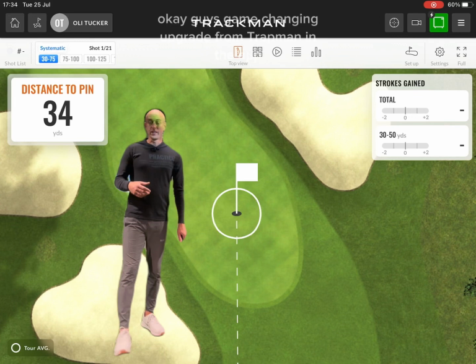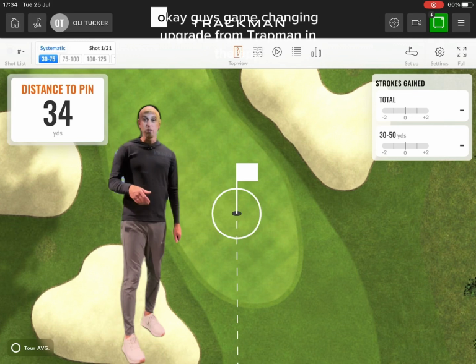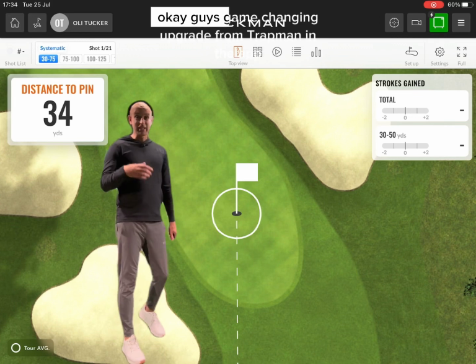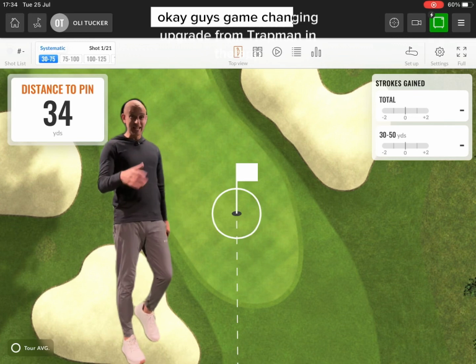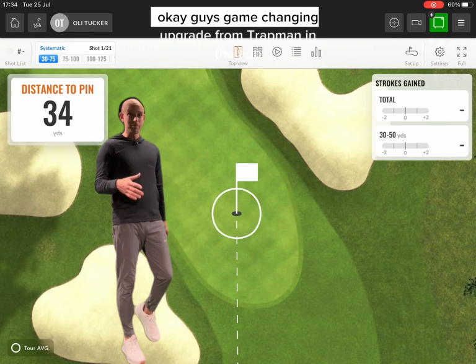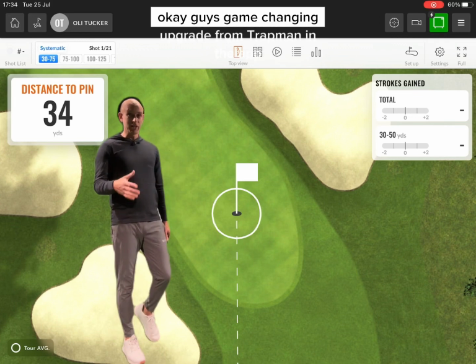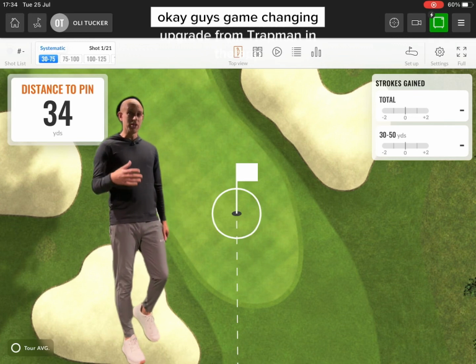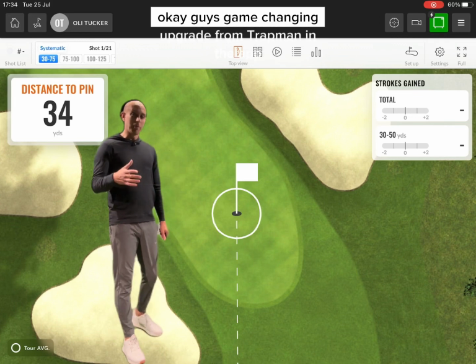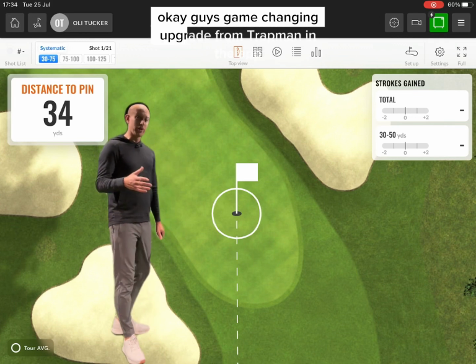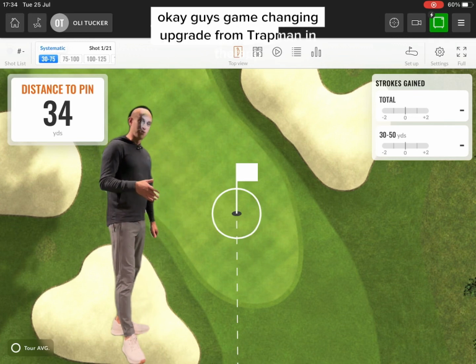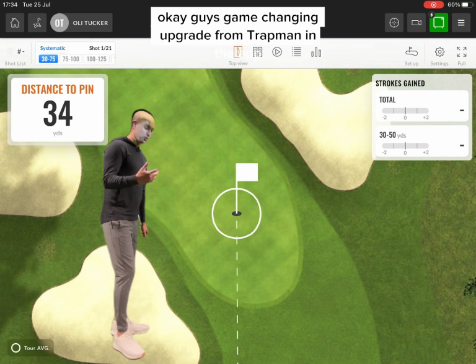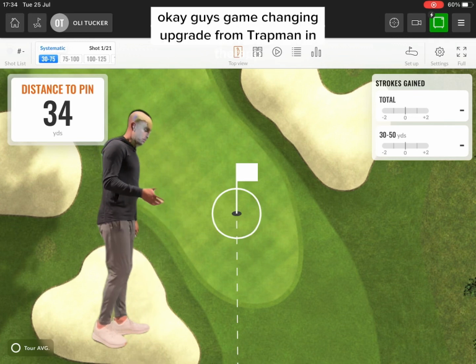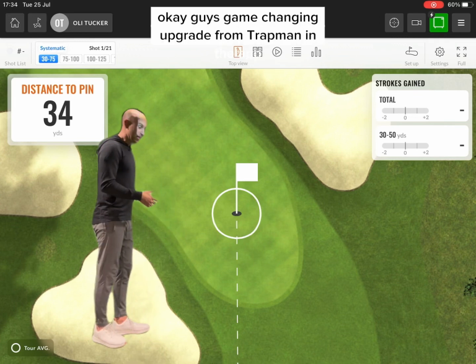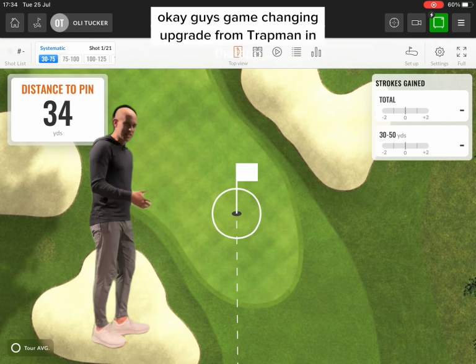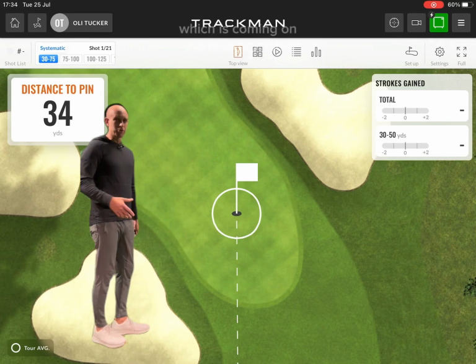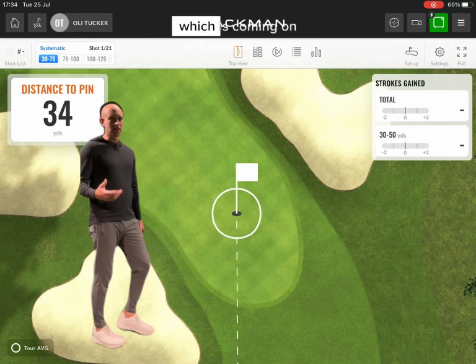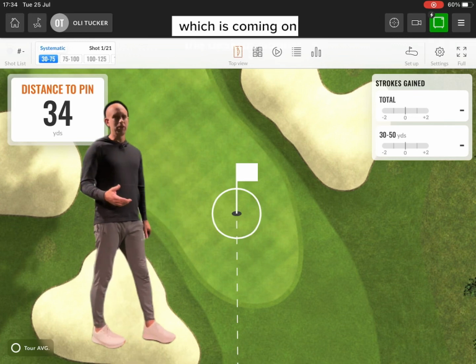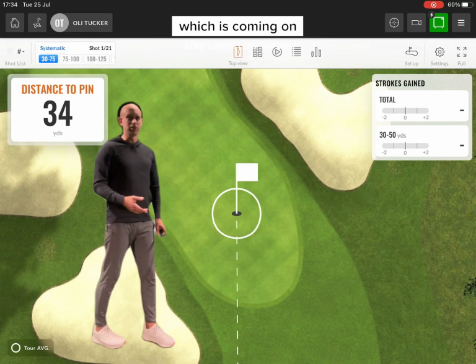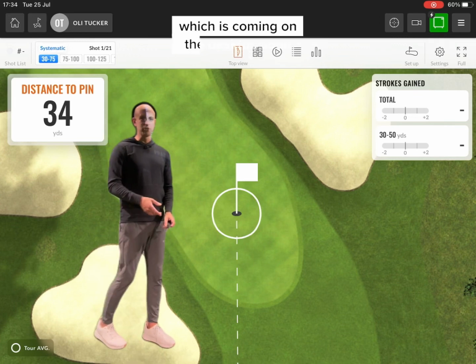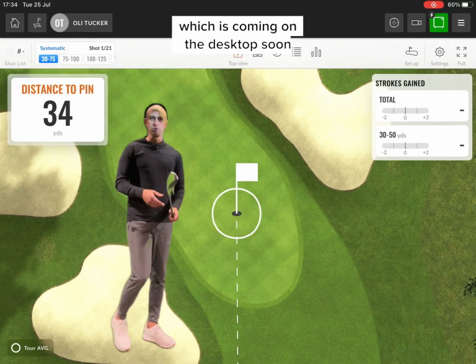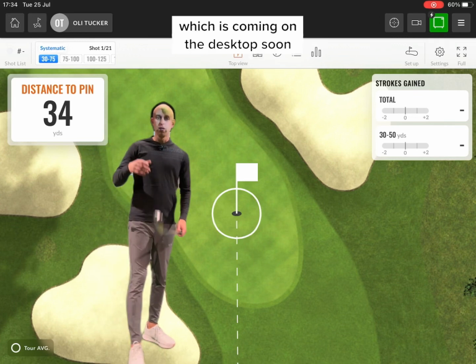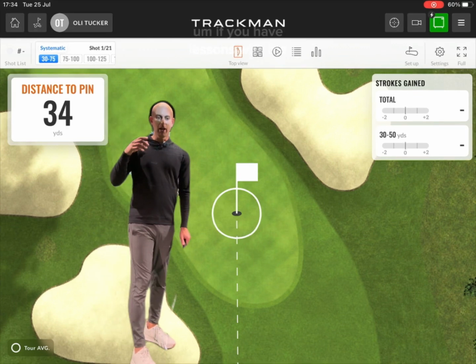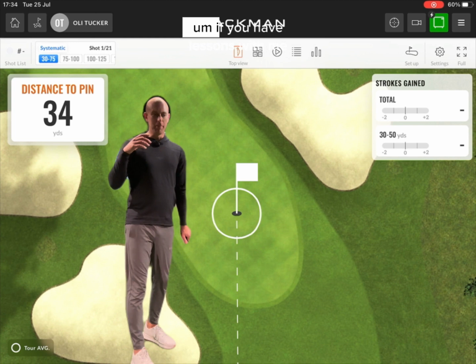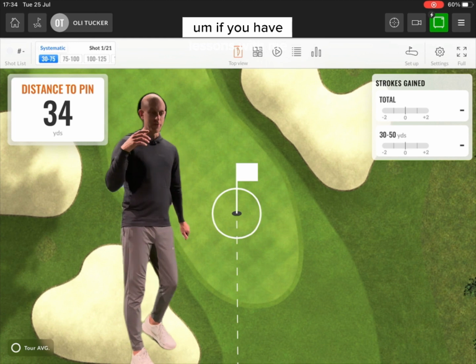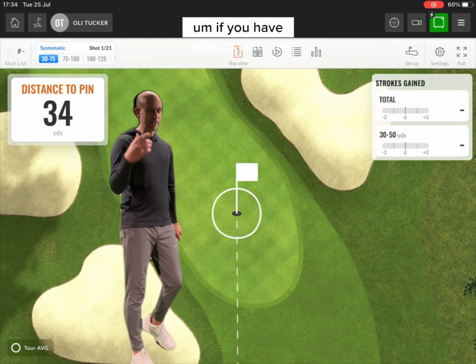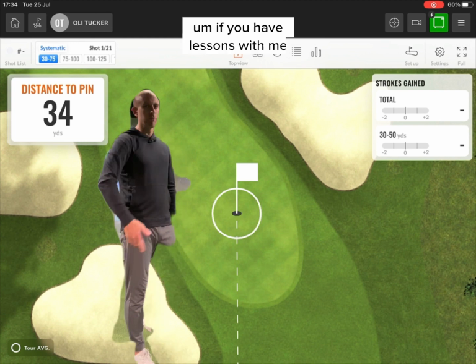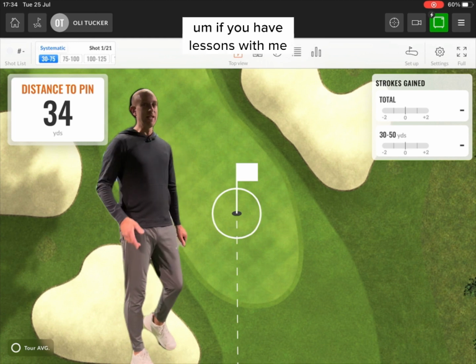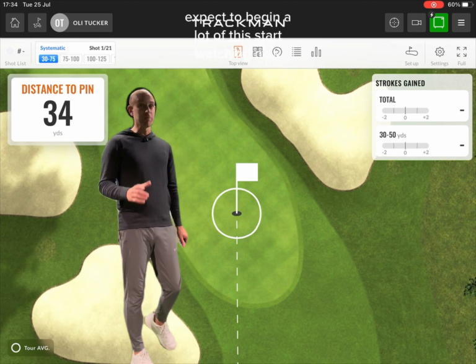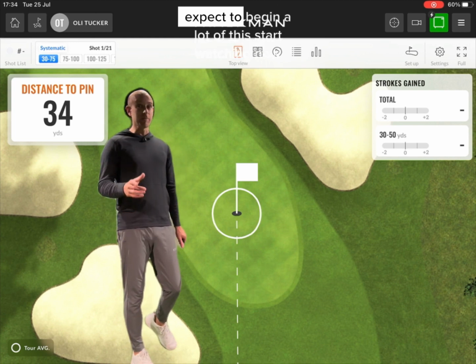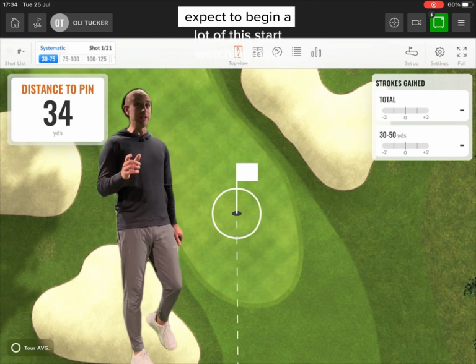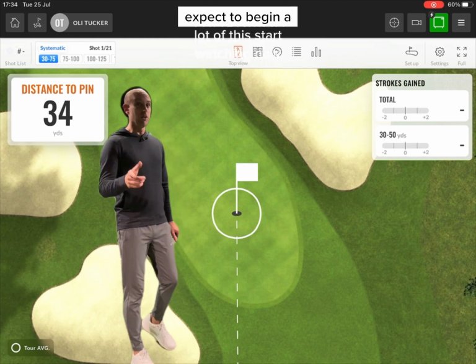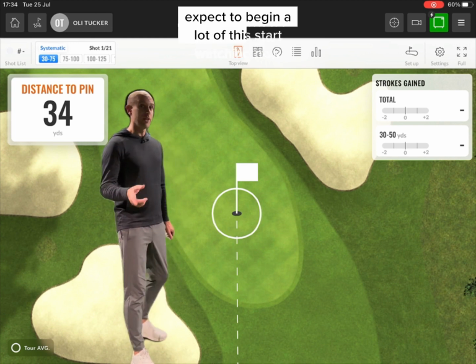Okay guys, game changing upgrade from TrackMan in the app, which is coming on the desktop soon. If you have lessons with me, expect to be getting a lot of this.